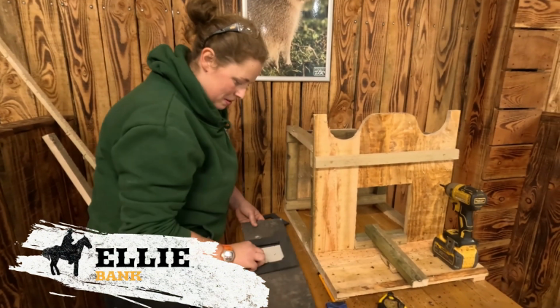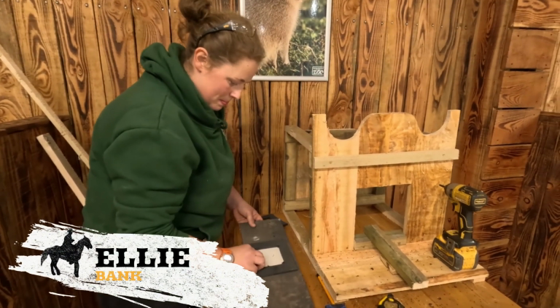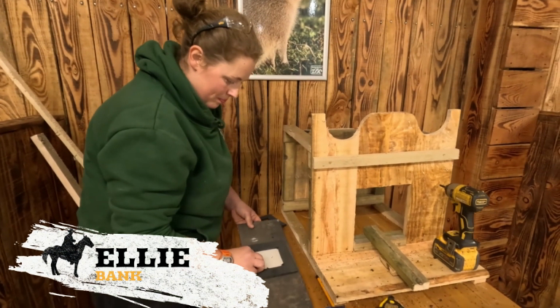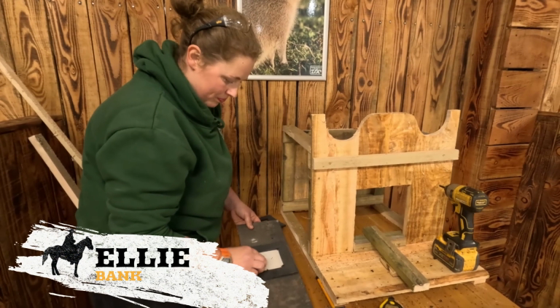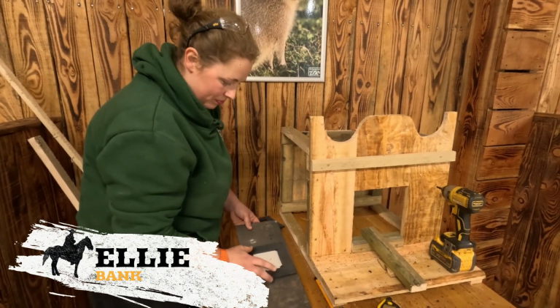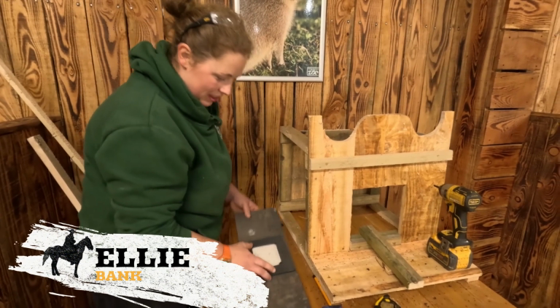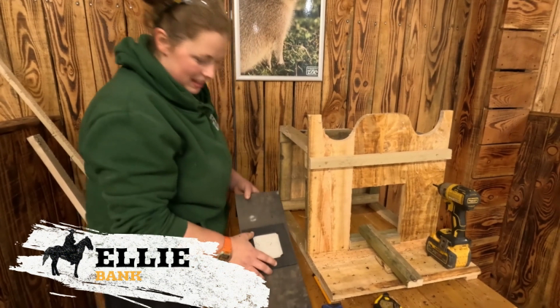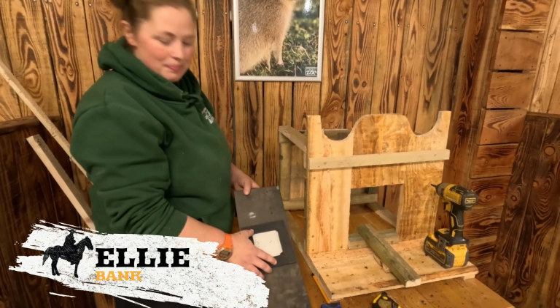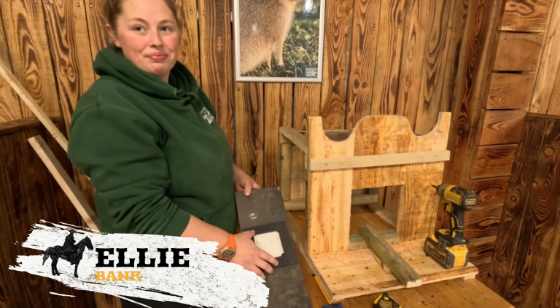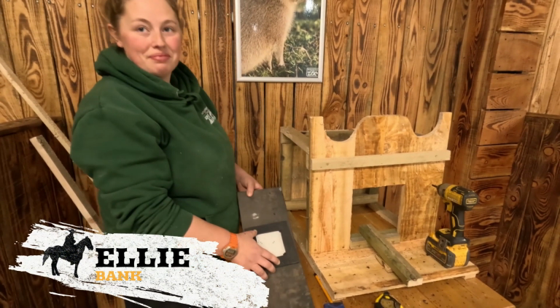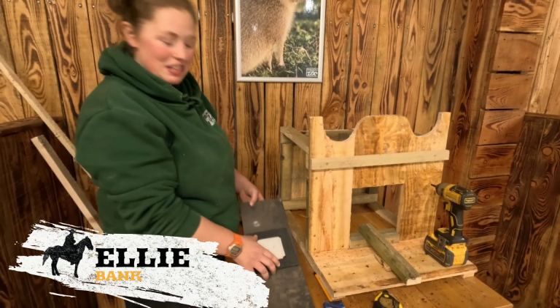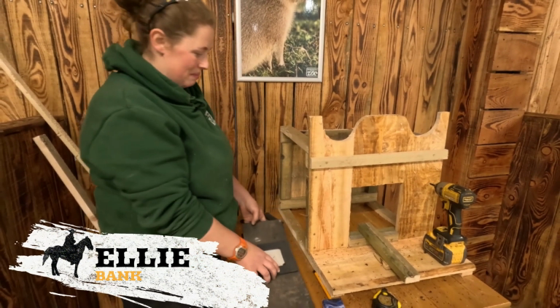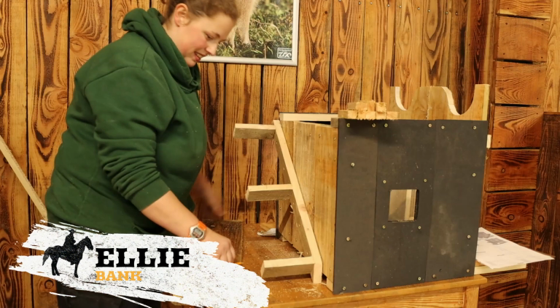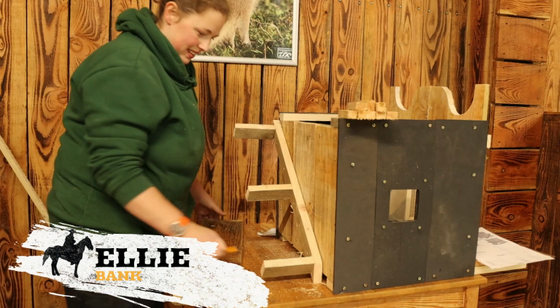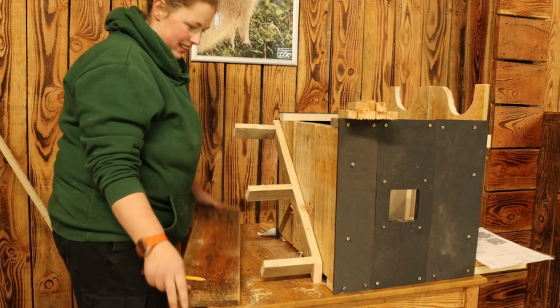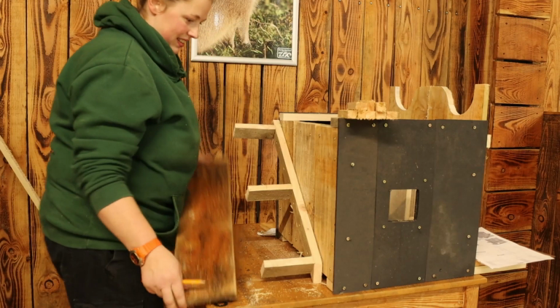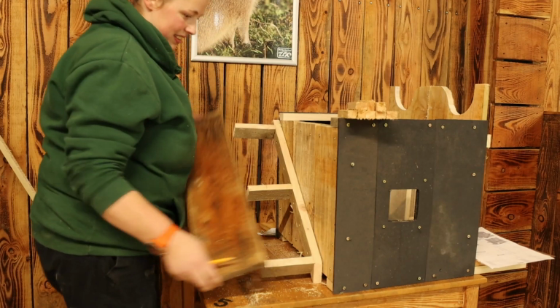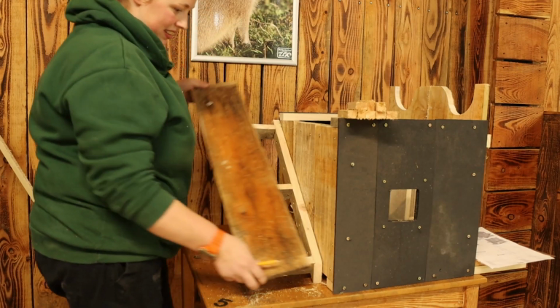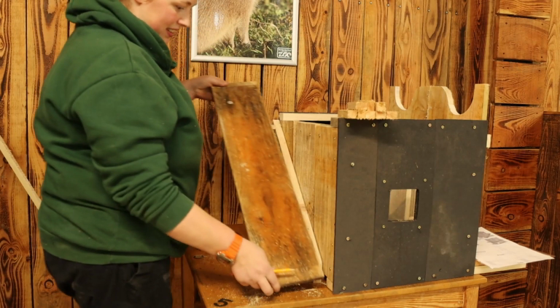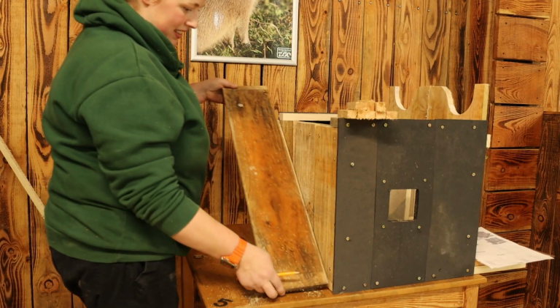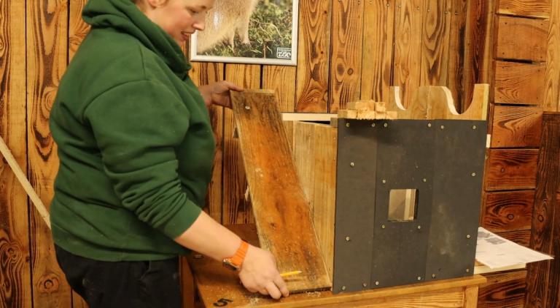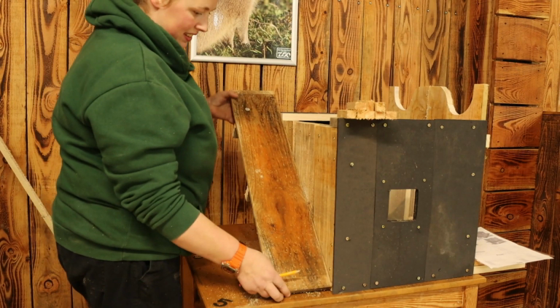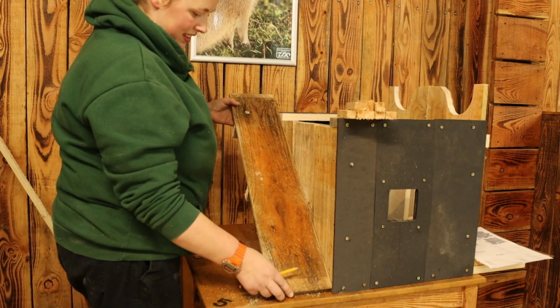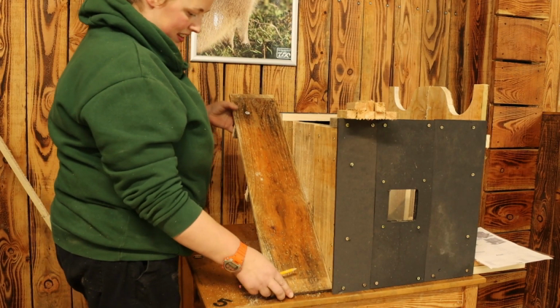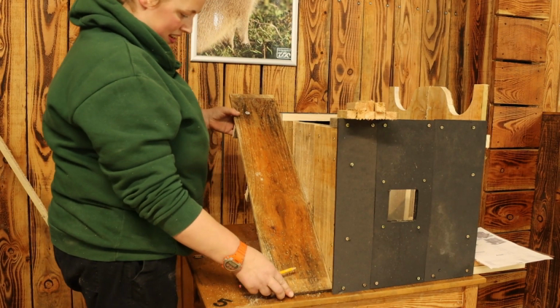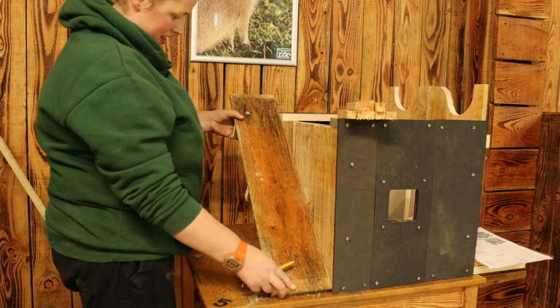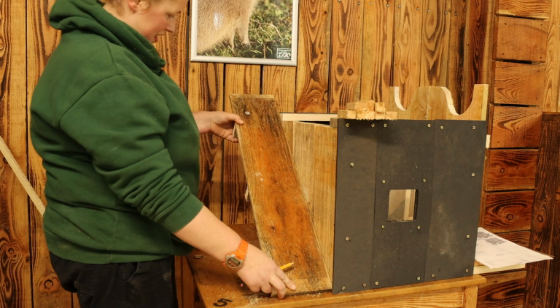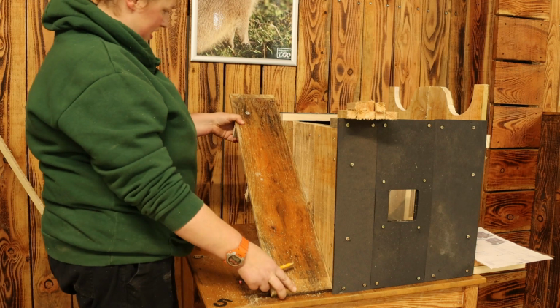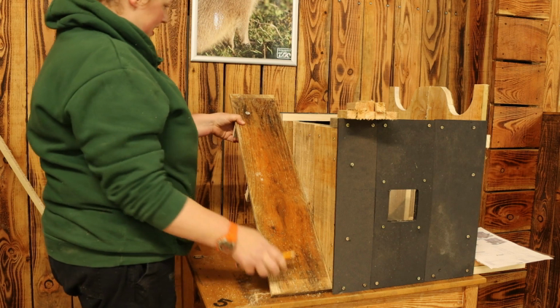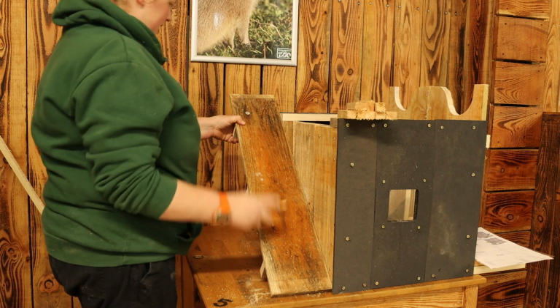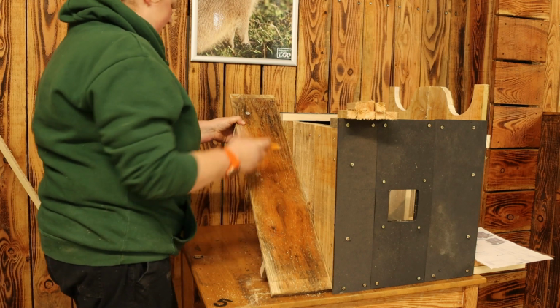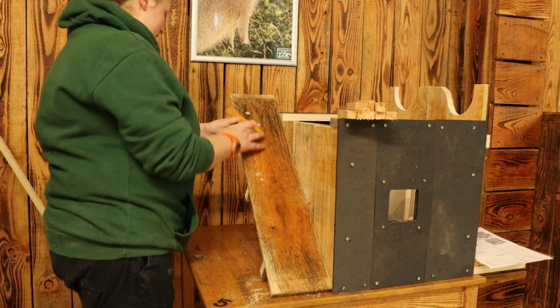Ellie found some old recycled plastic panels from some old chicken coops to use for the sides of her bank, making her build a little bit different to everyone else's.